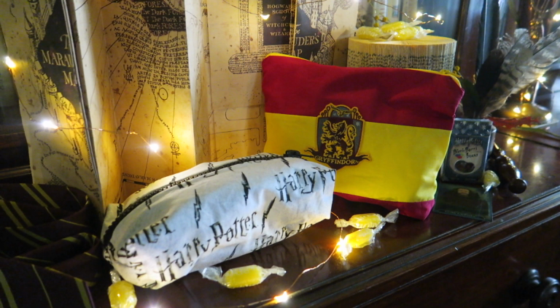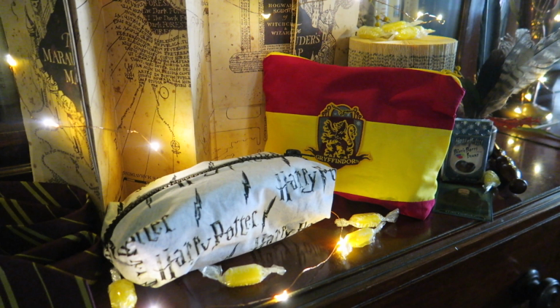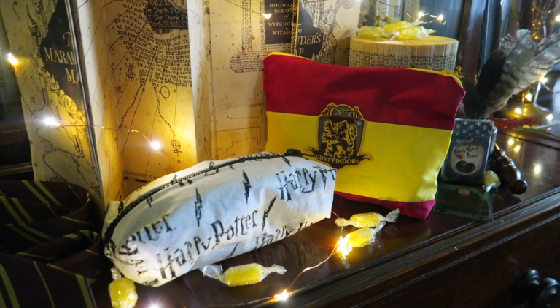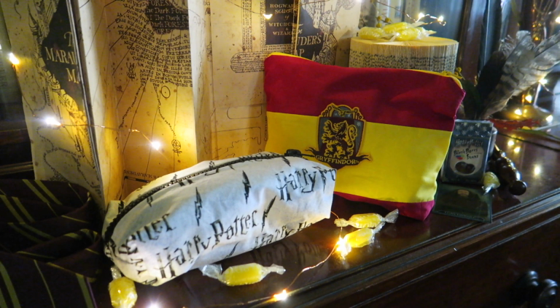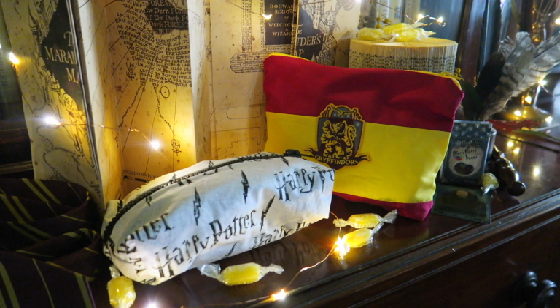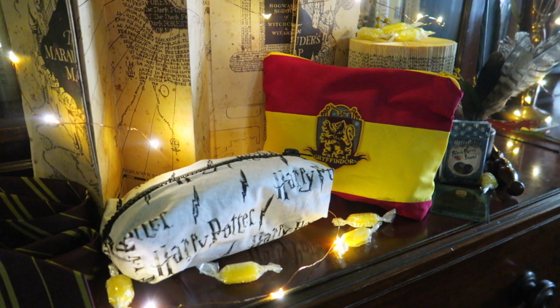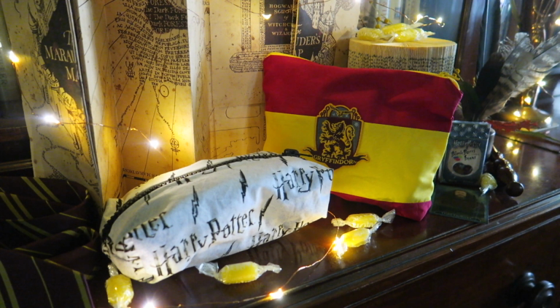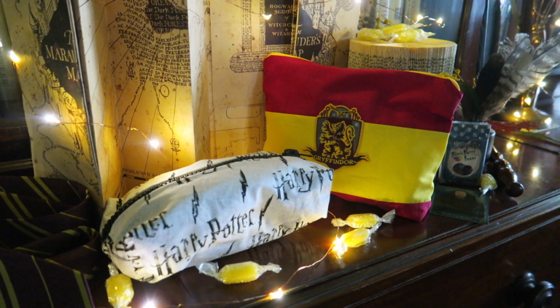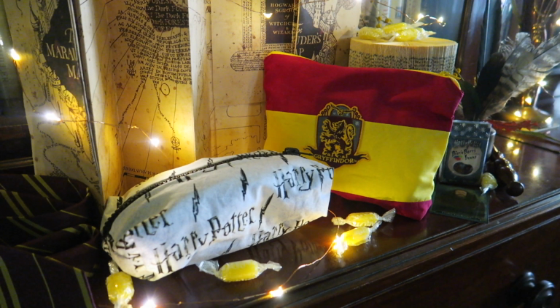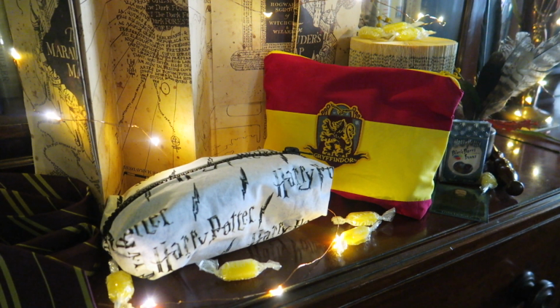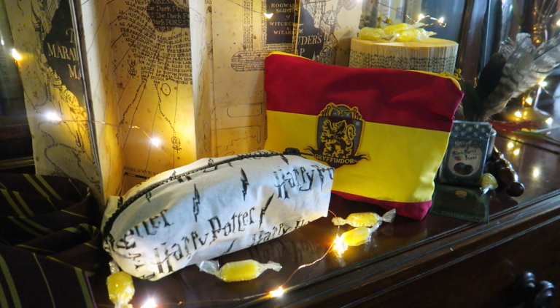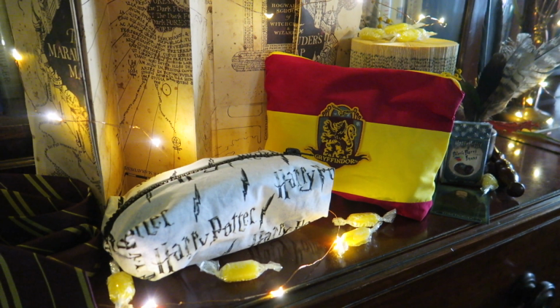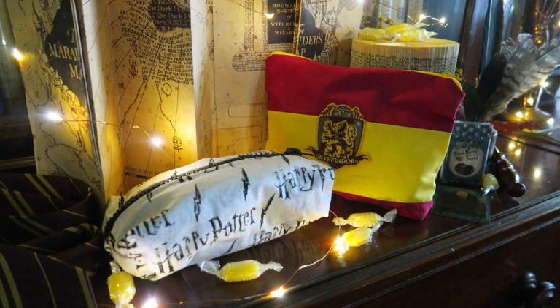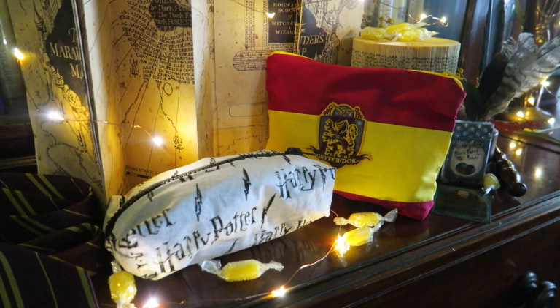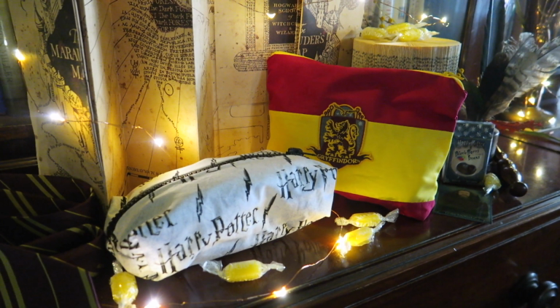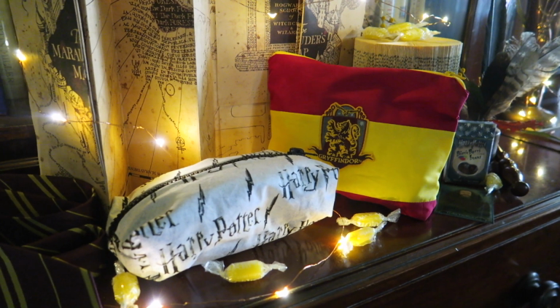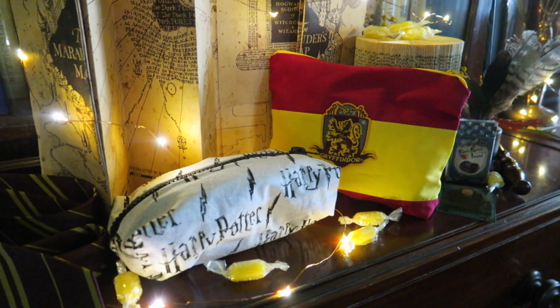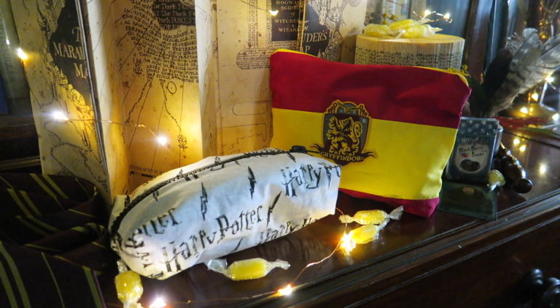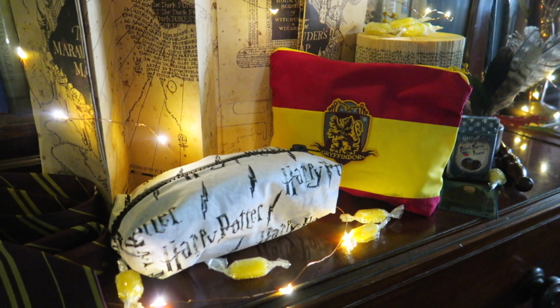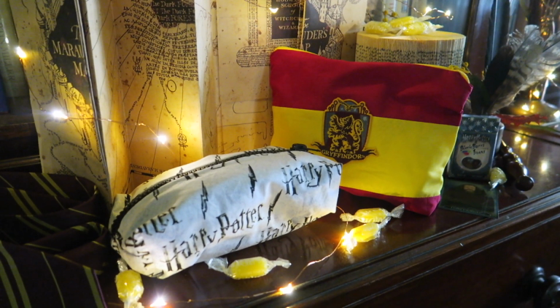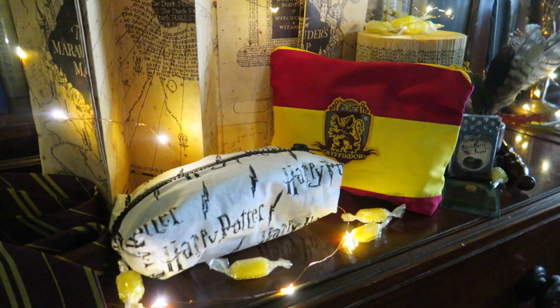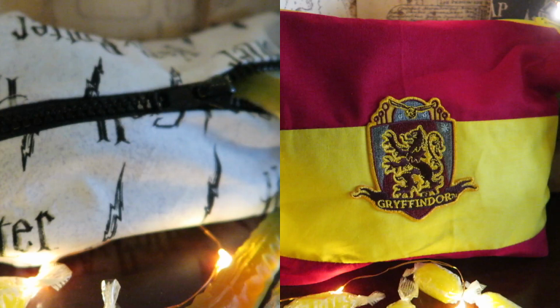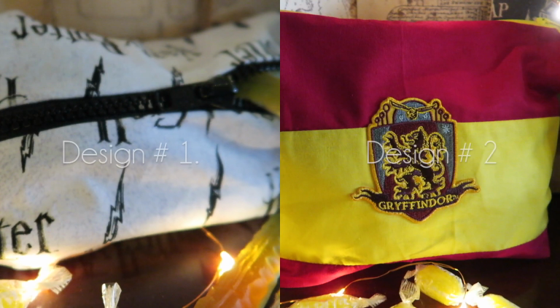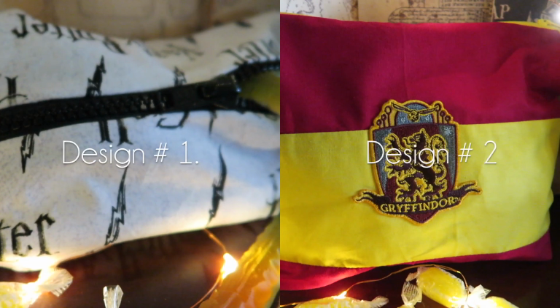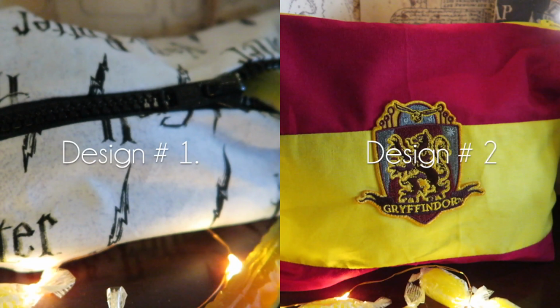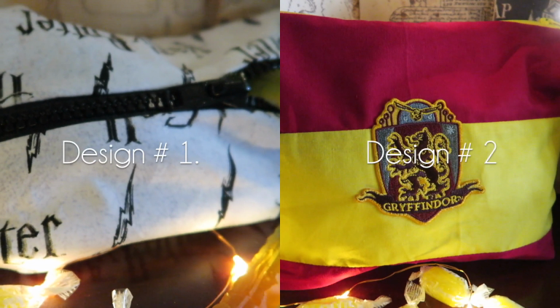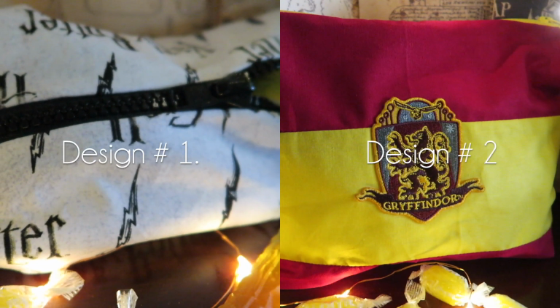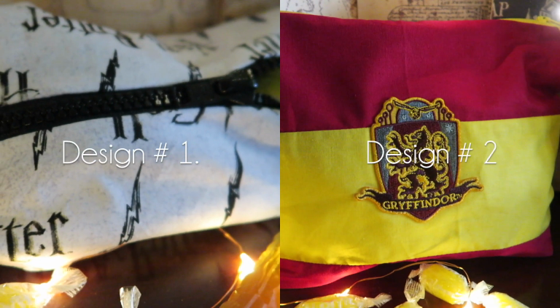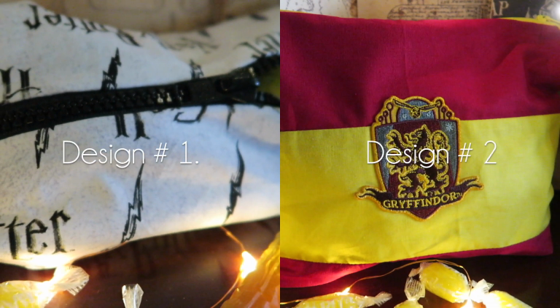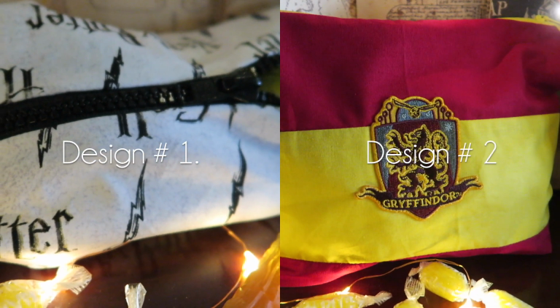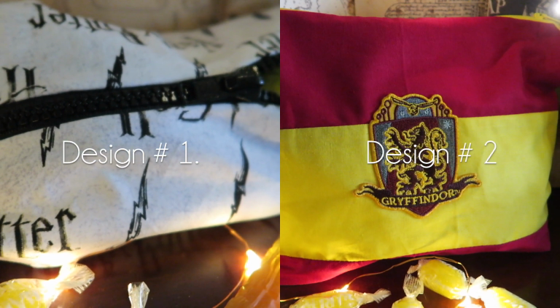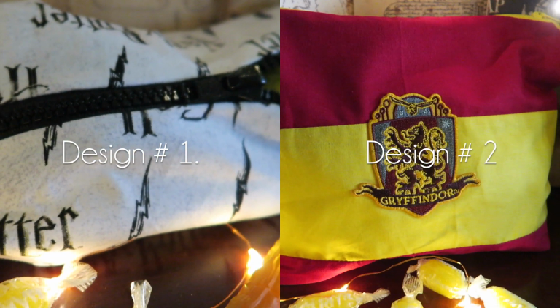Hello everyone! In today's video I'll be showing you how to make these Harry Potter pencil cases and makeup bags.